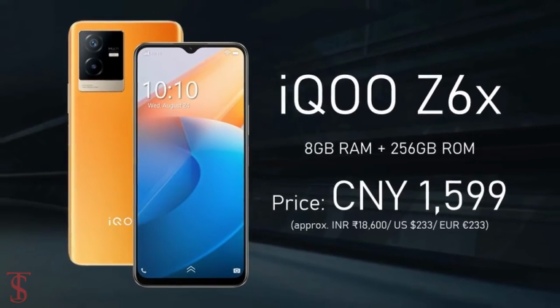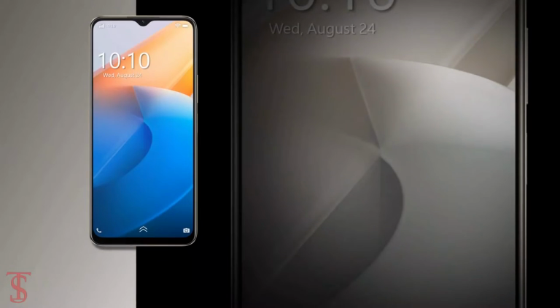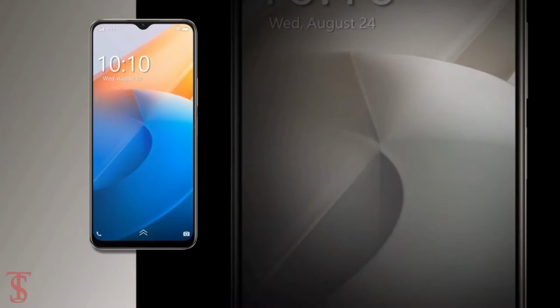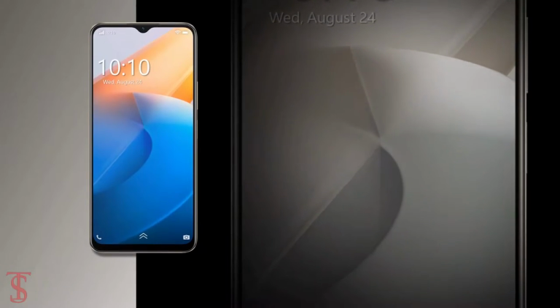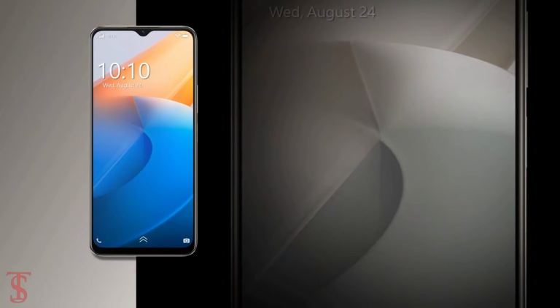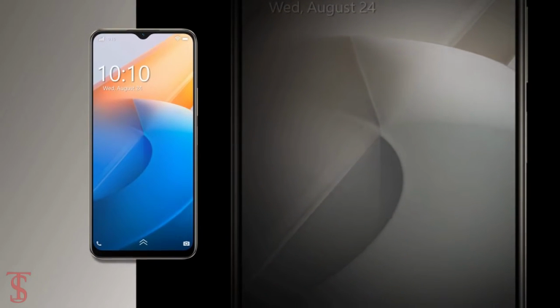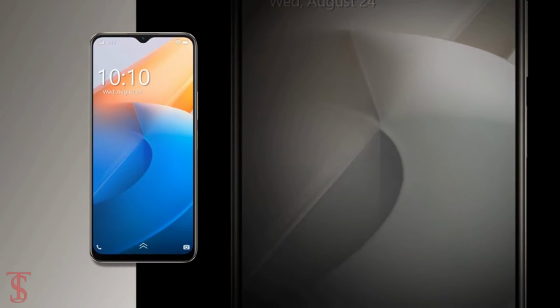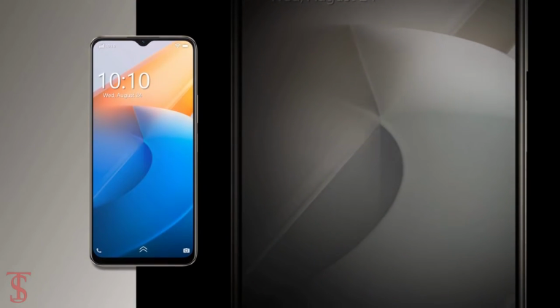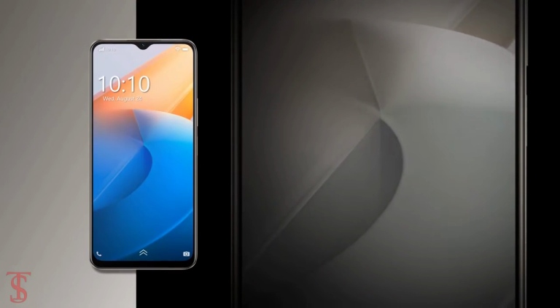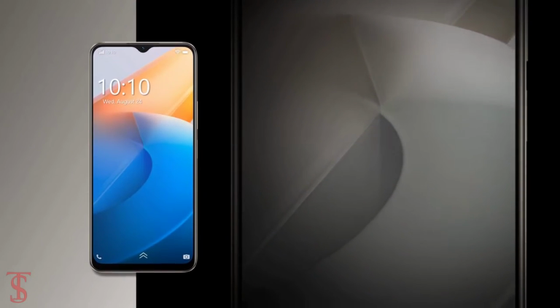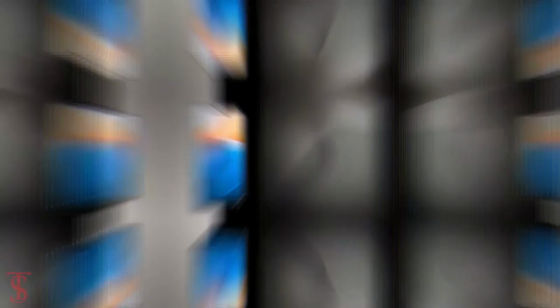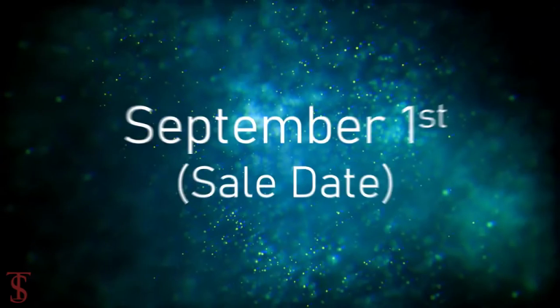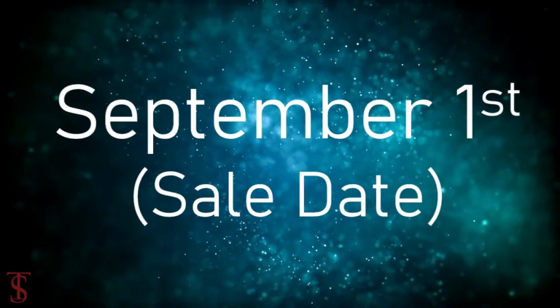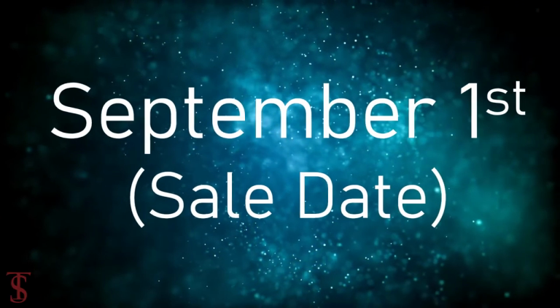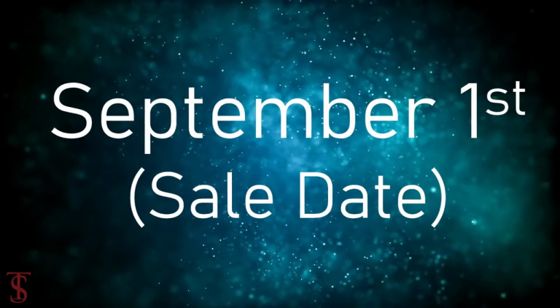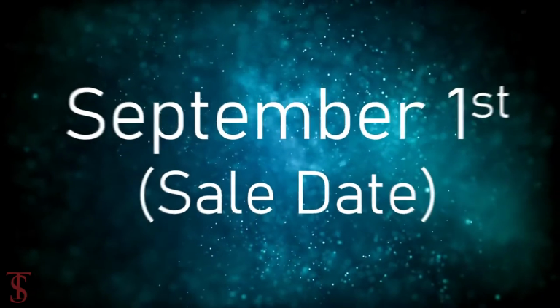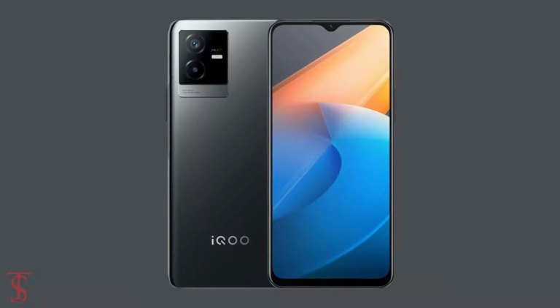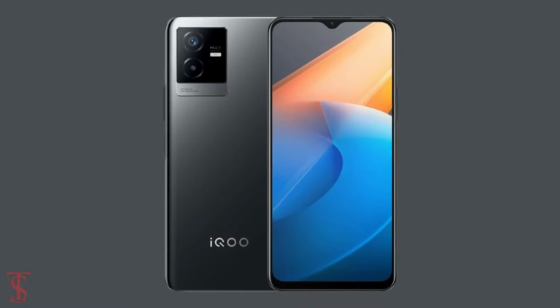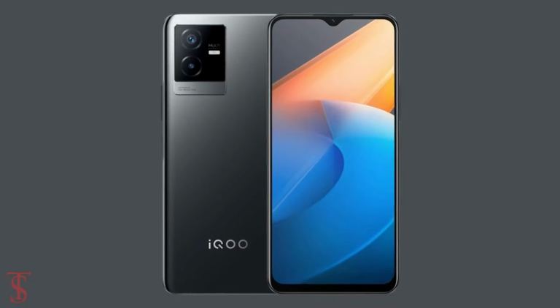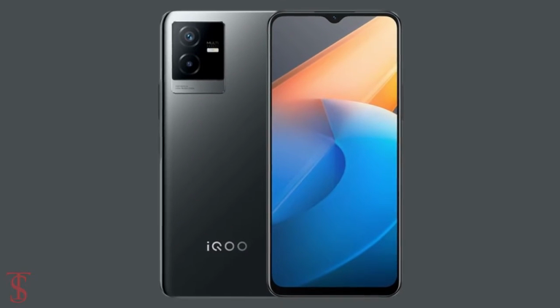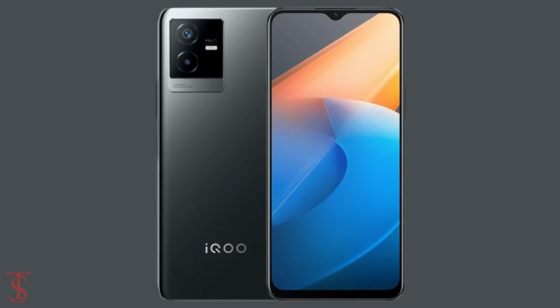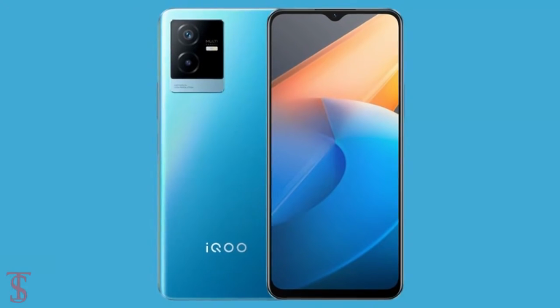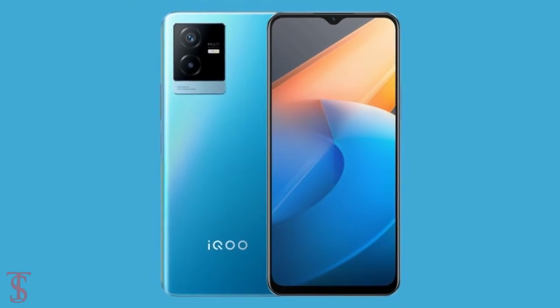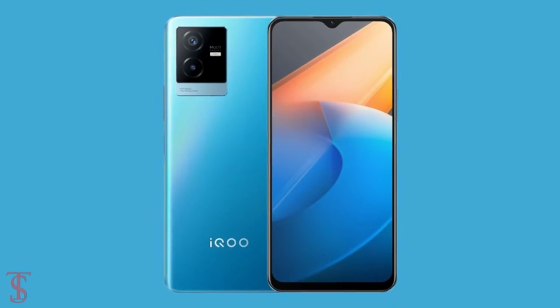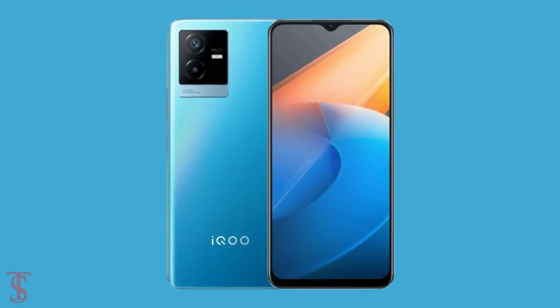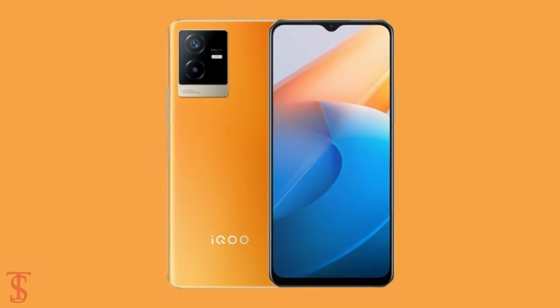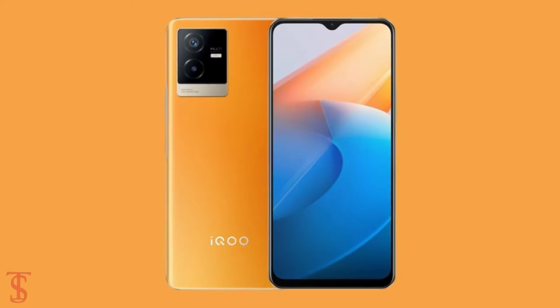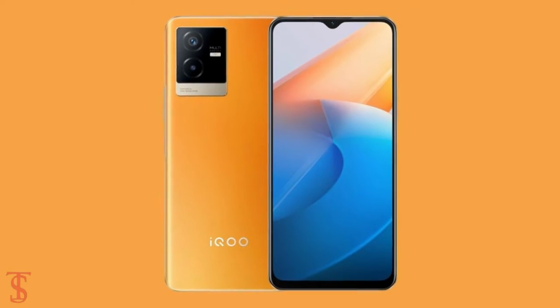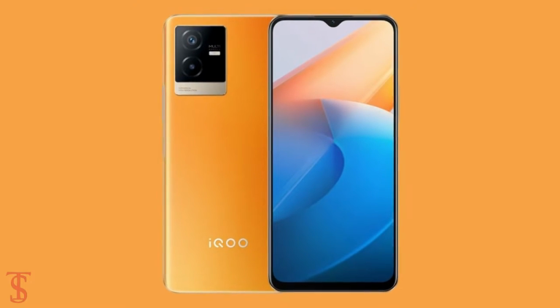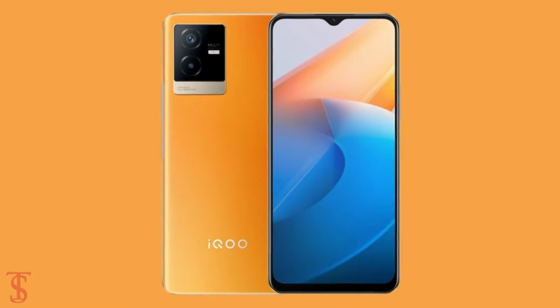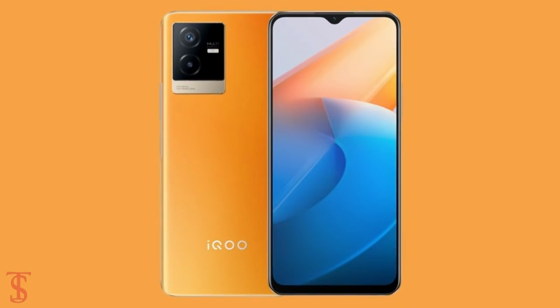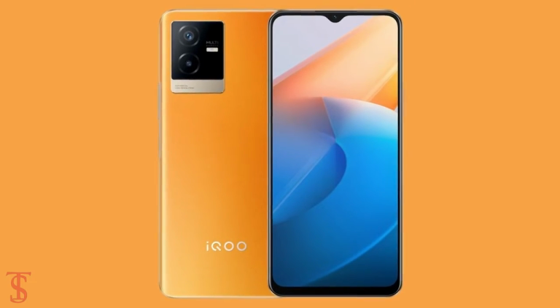The smartphone is set to go on sale in China starting from September 1st in Black Mirror, Blue Eyes, and Blazing Orange color options.